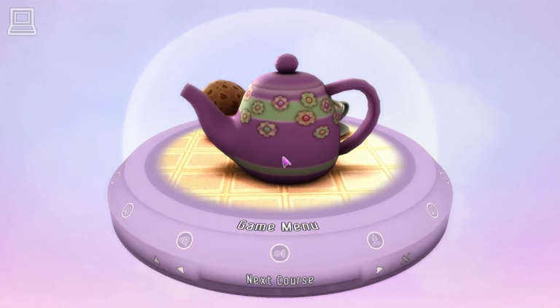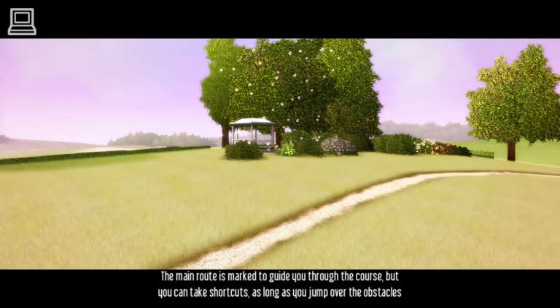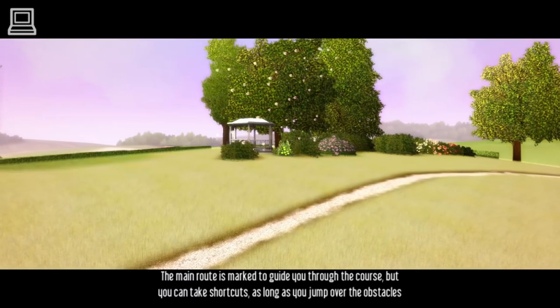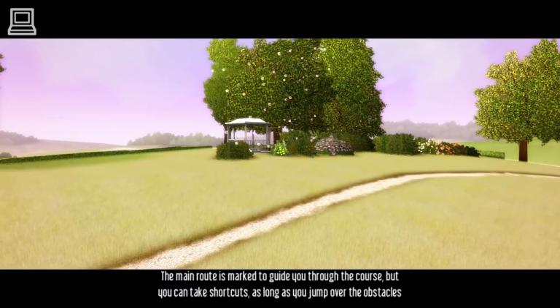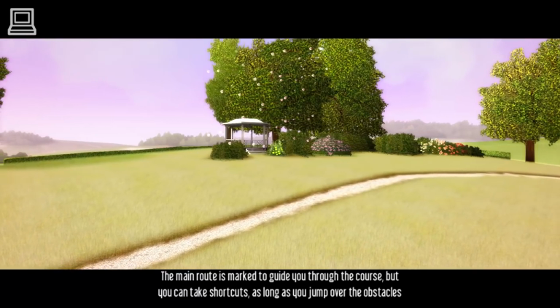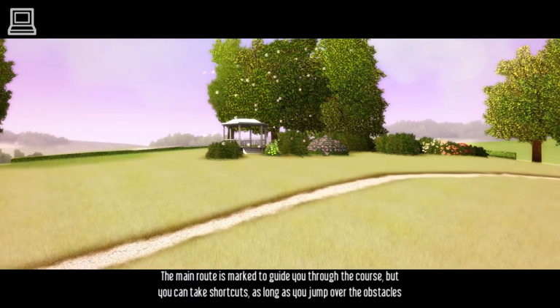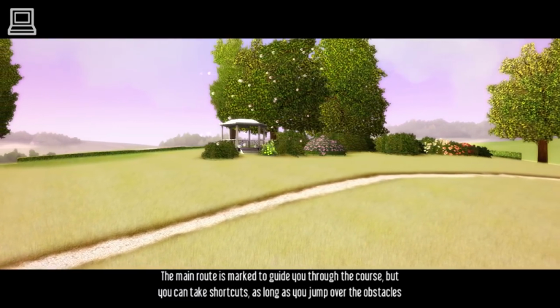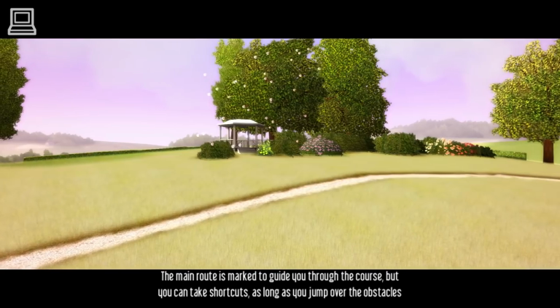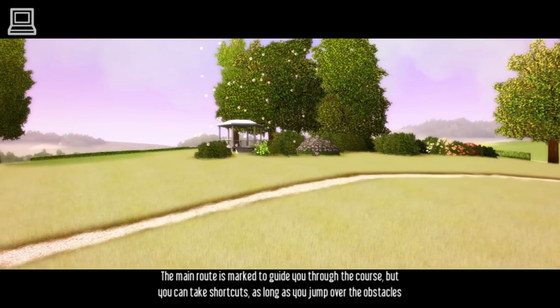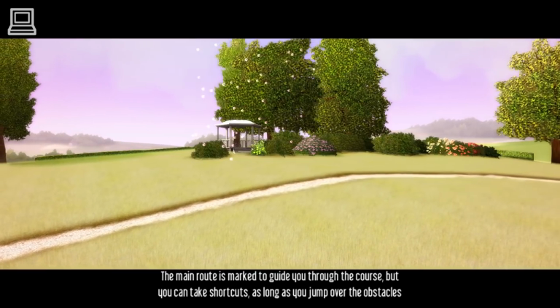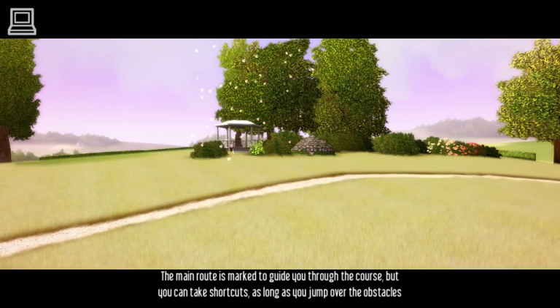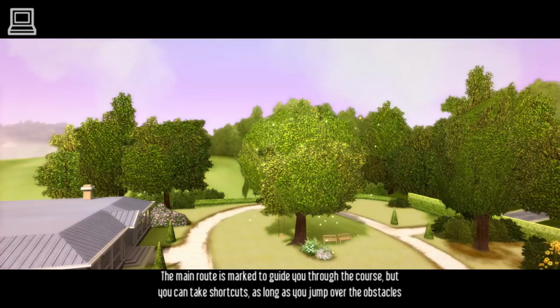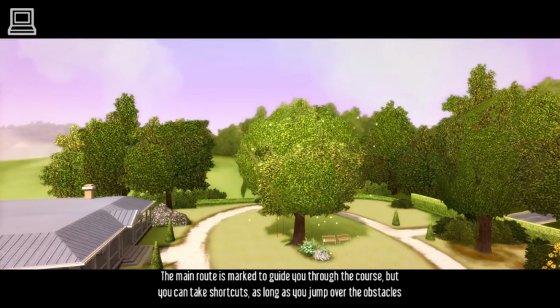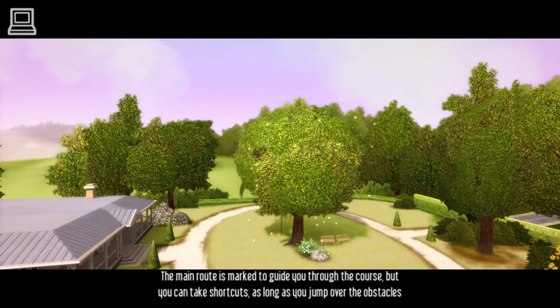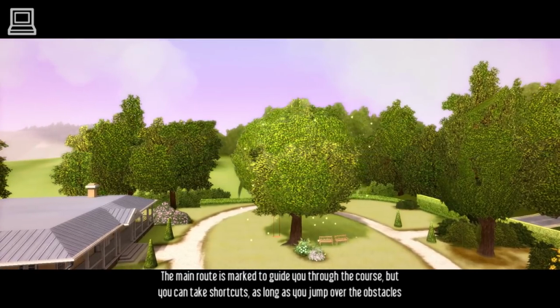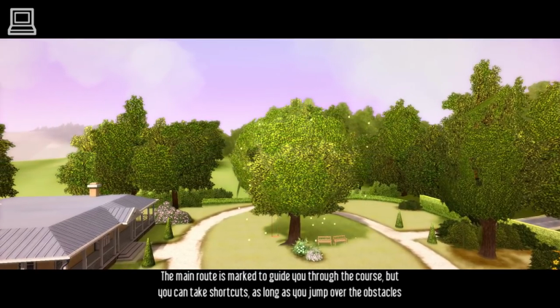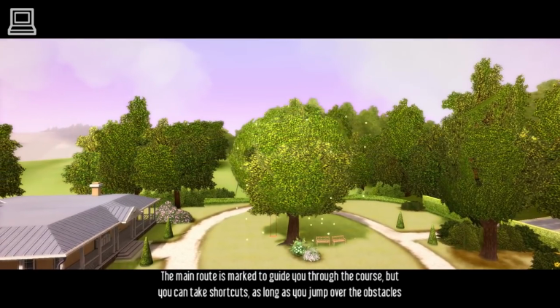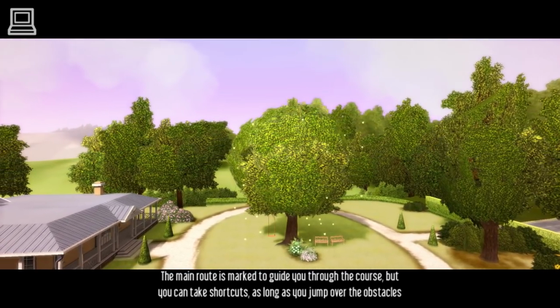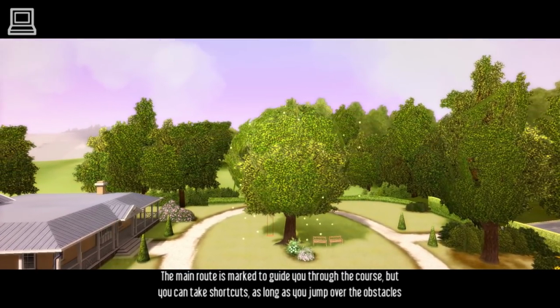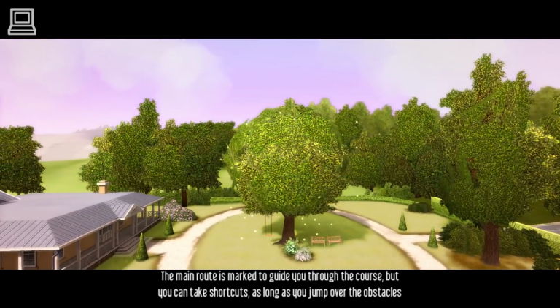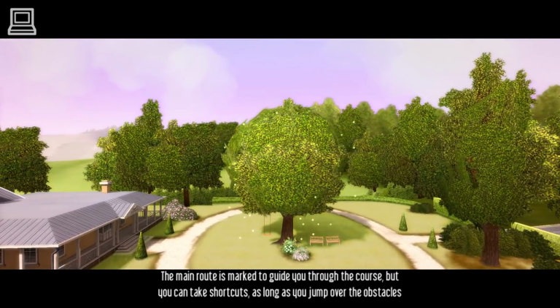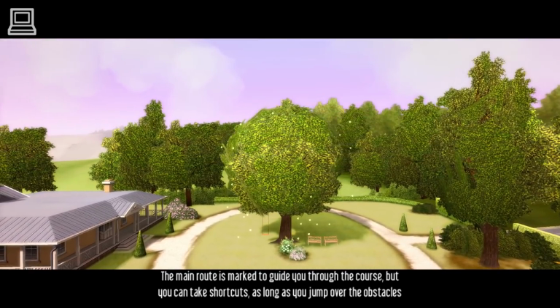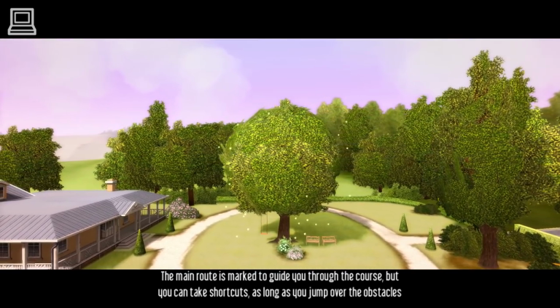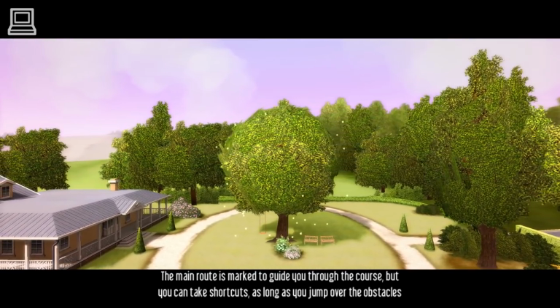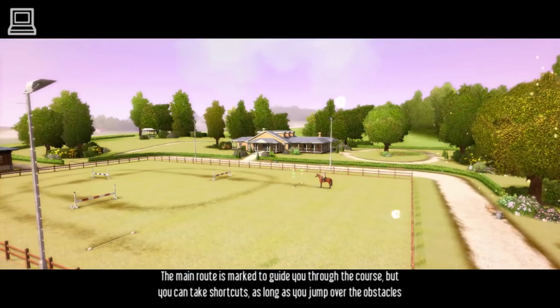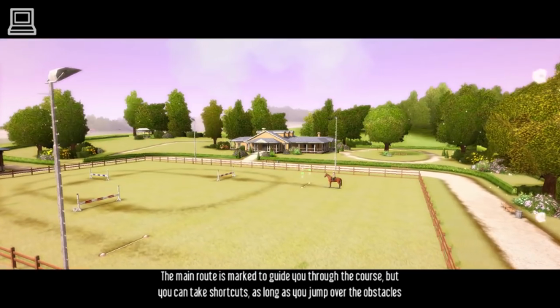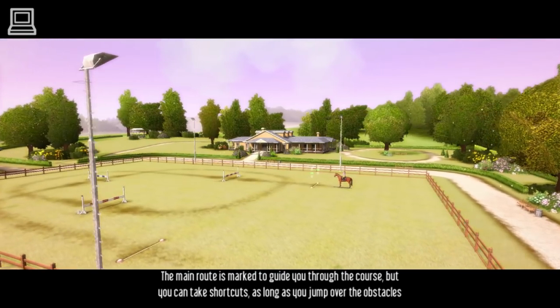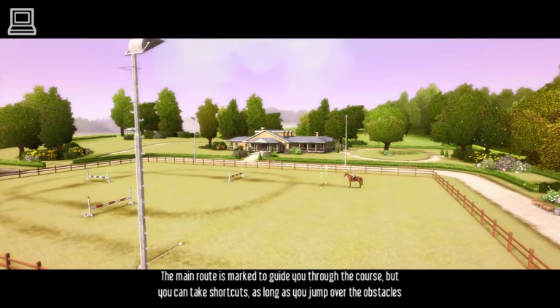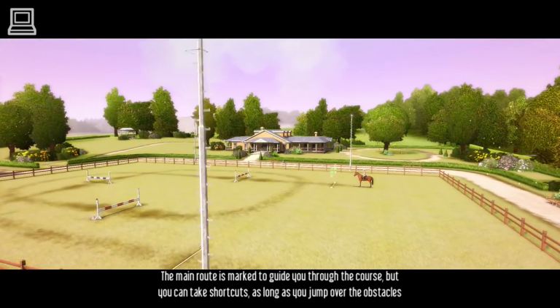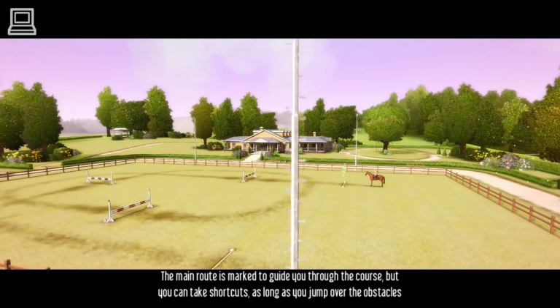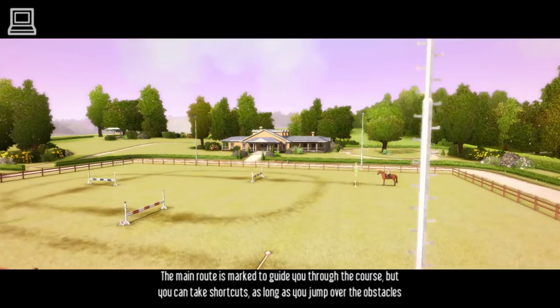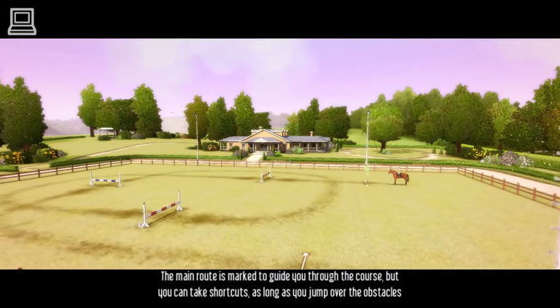The main route is marked to guide you through the course, but you can take shortcuts, as long as you jump over the obstacles in the right order.